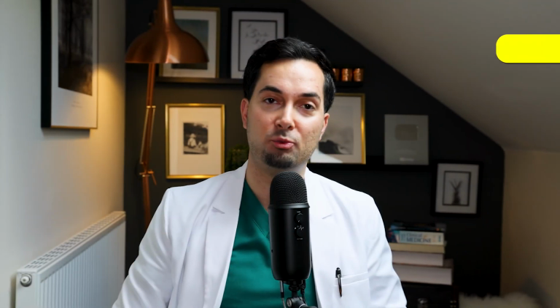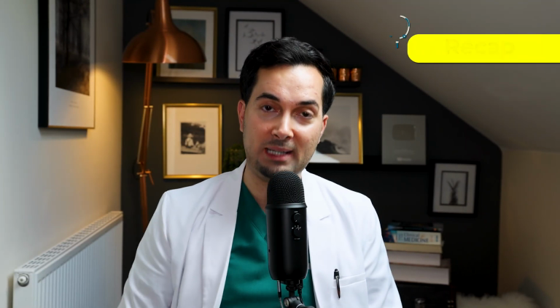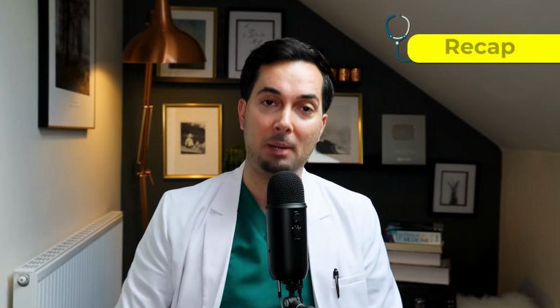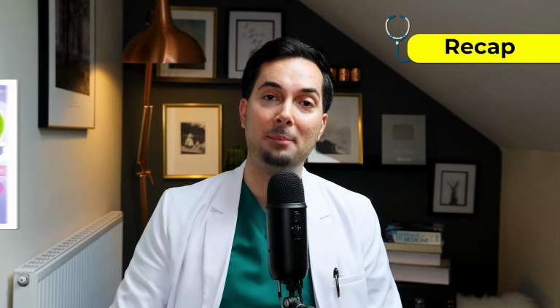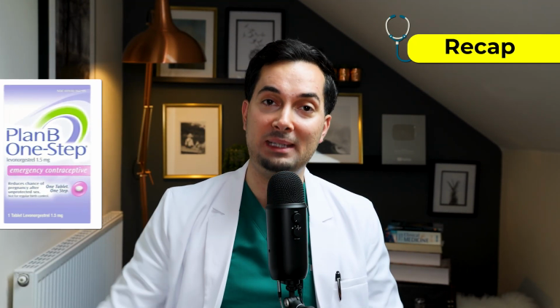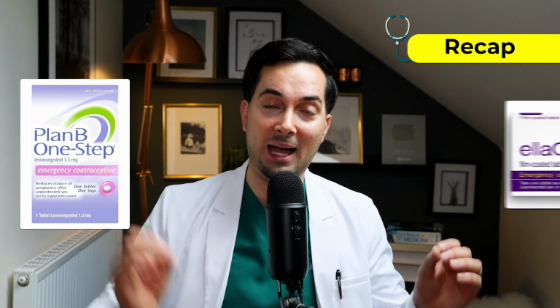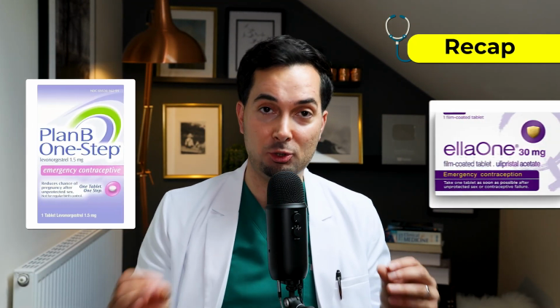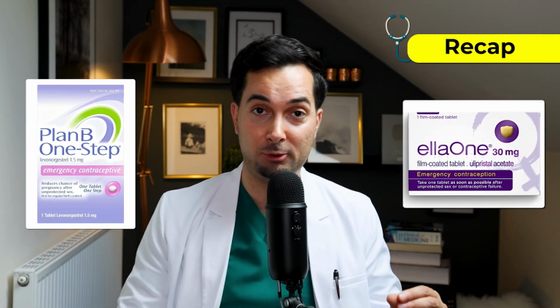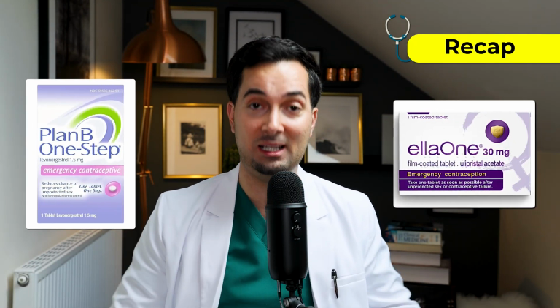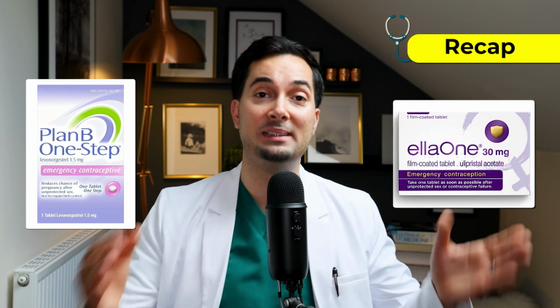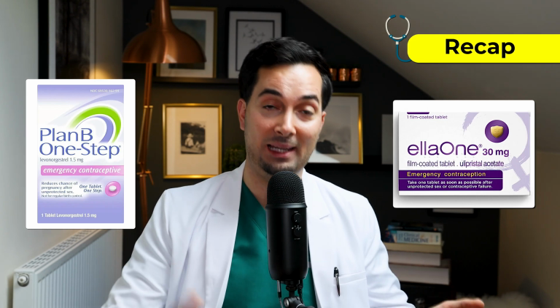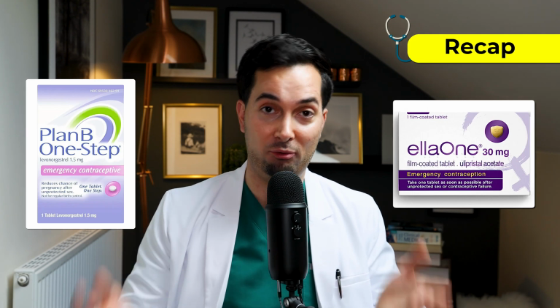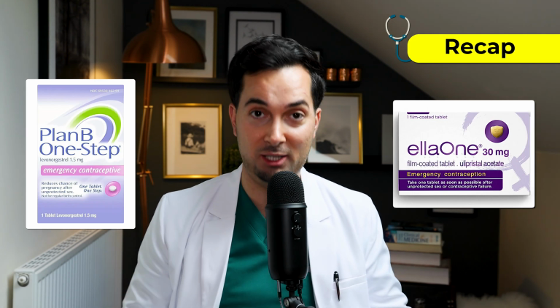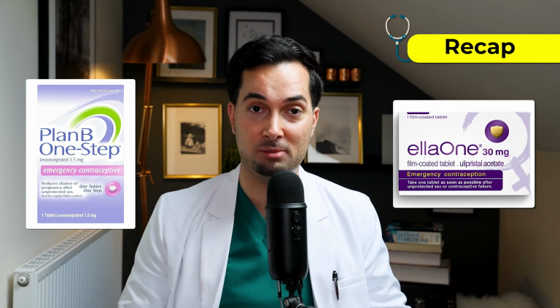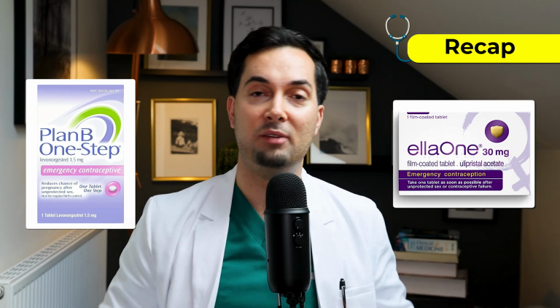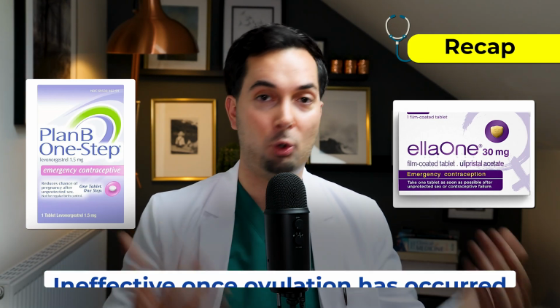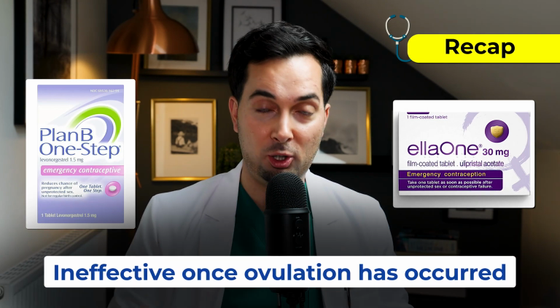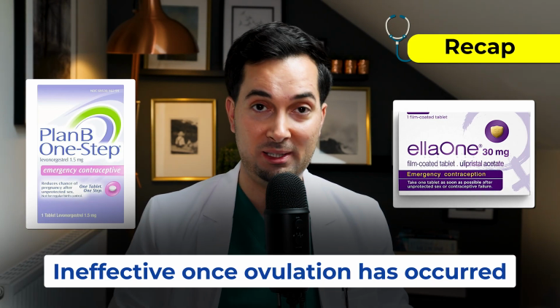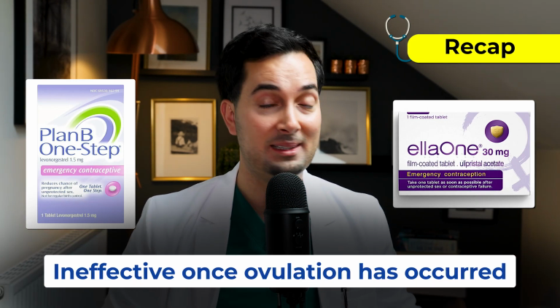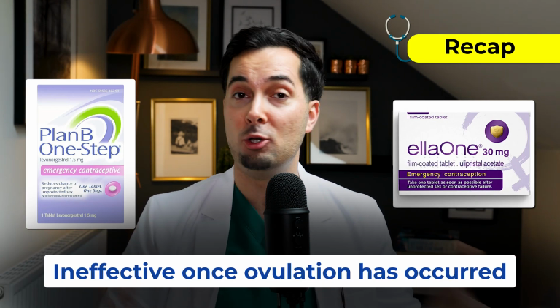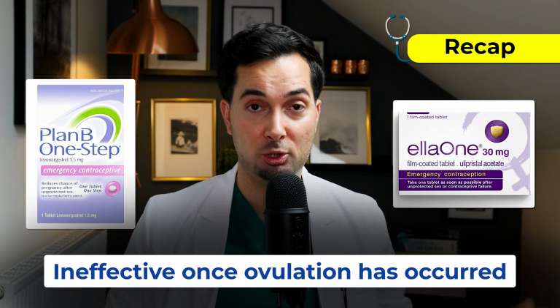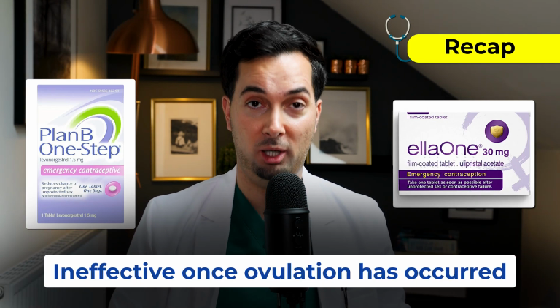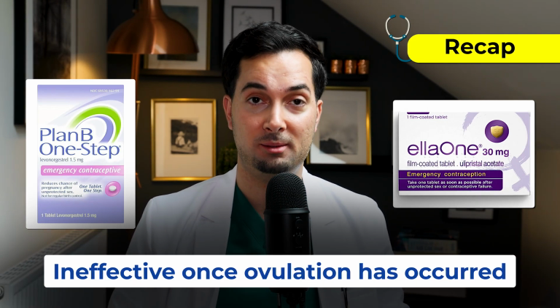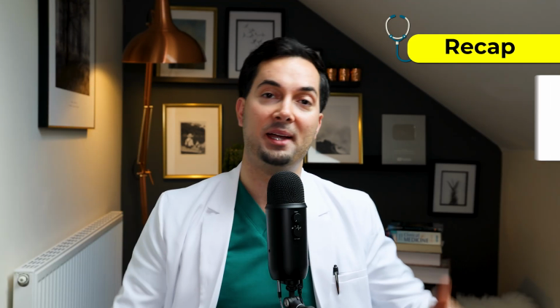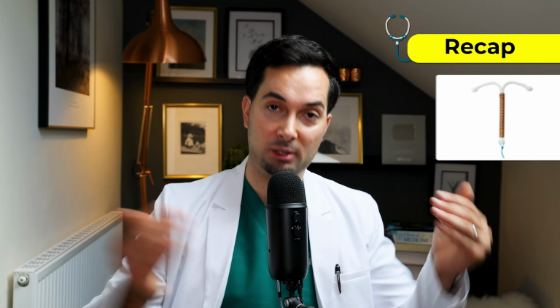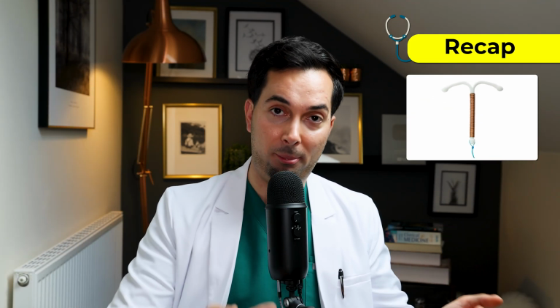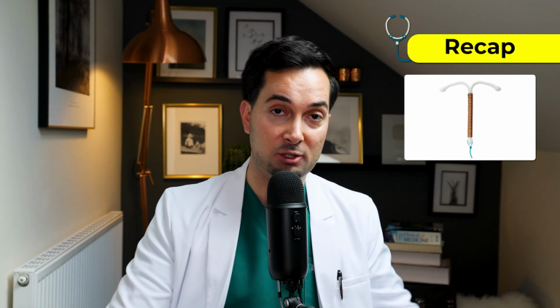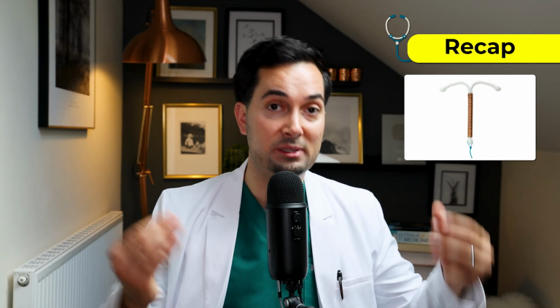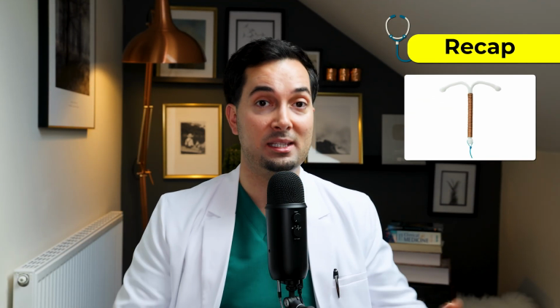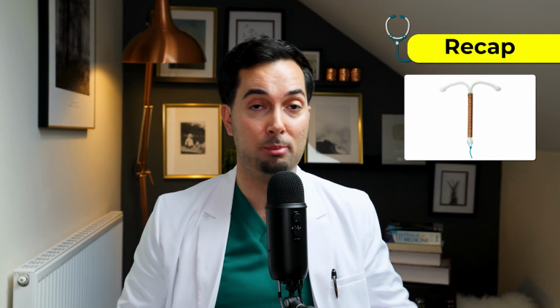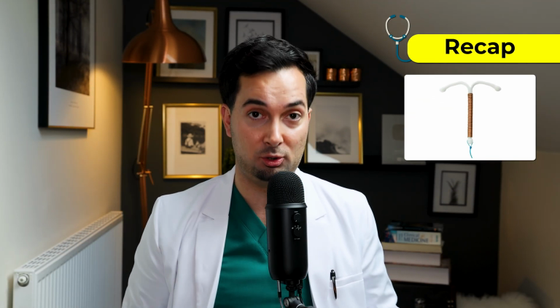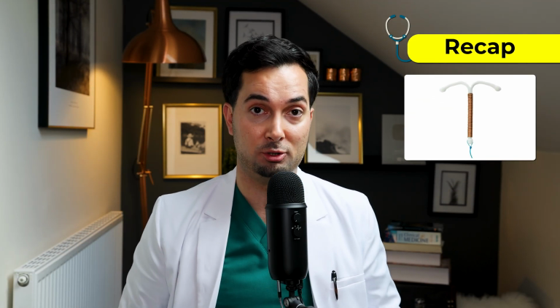To recap: Plan B and Ulipristal both delay ovulation. If you've already ovulated, they're not going to work — and that's when the Copper IUD is your best option.